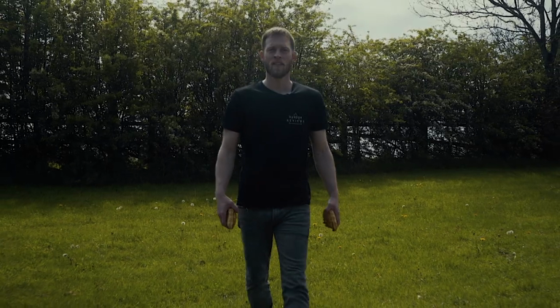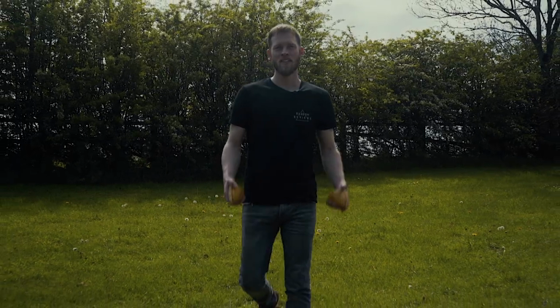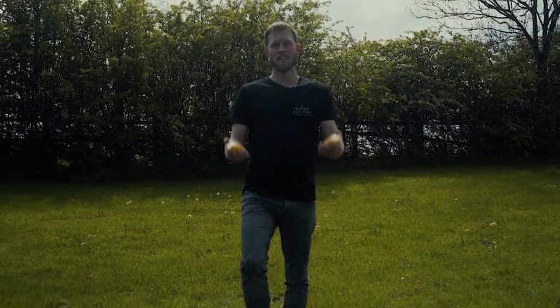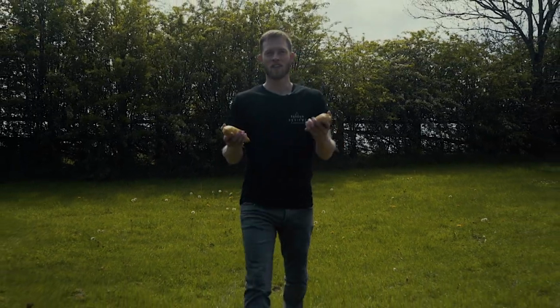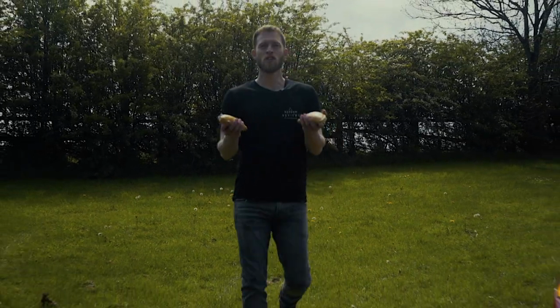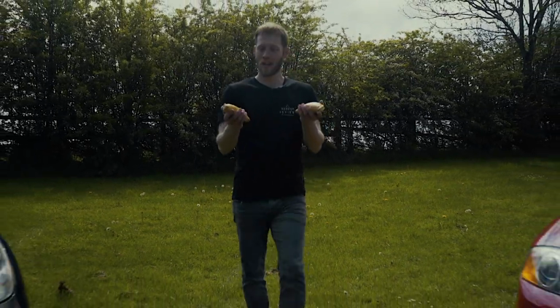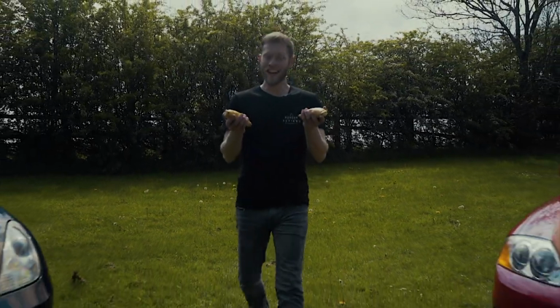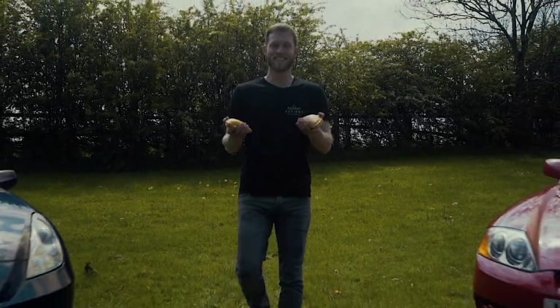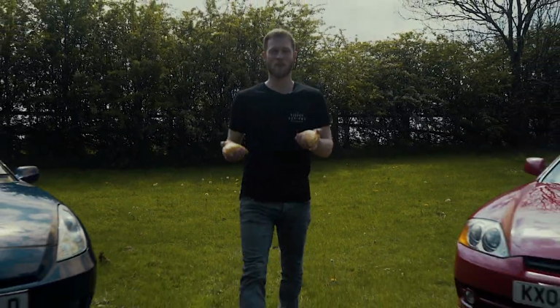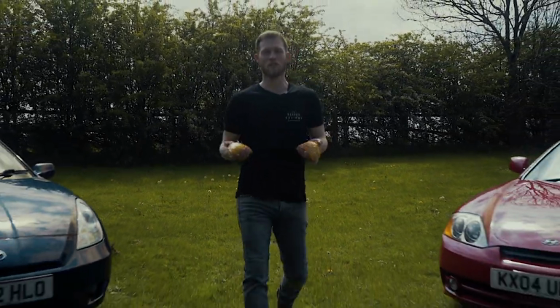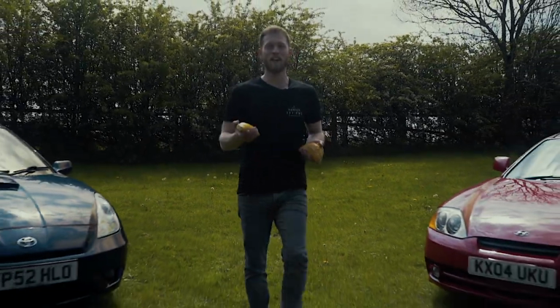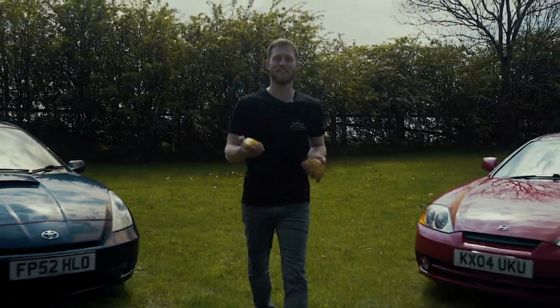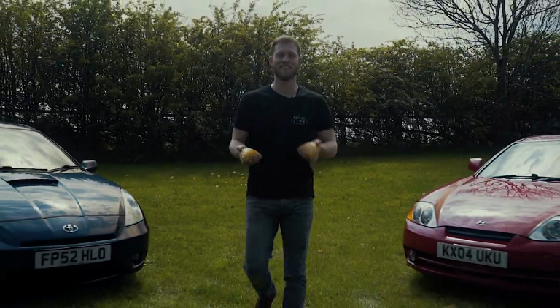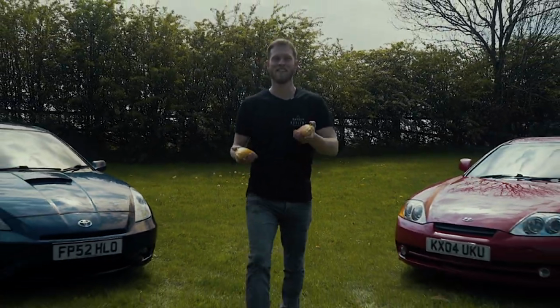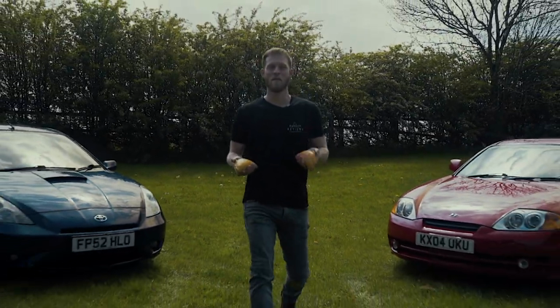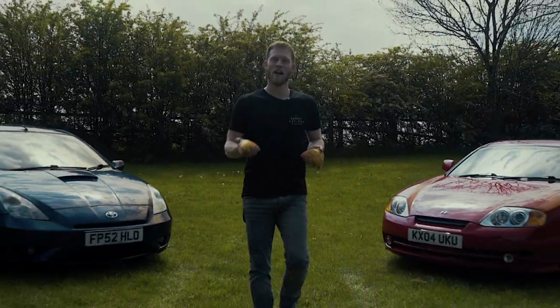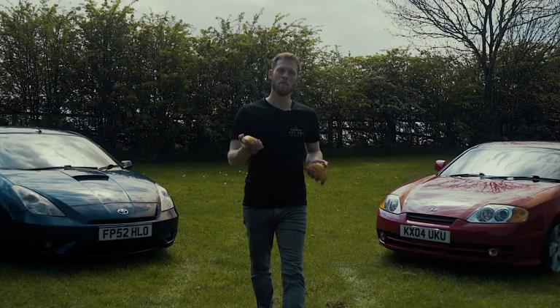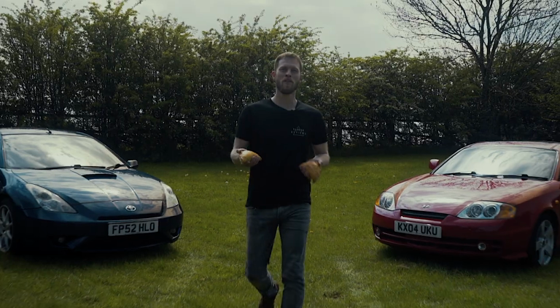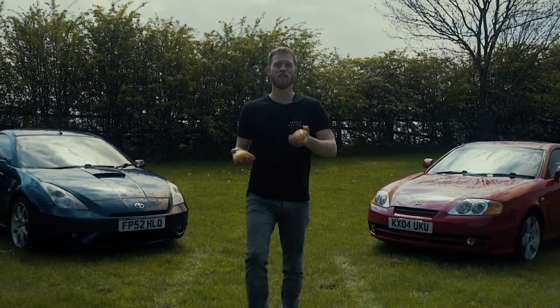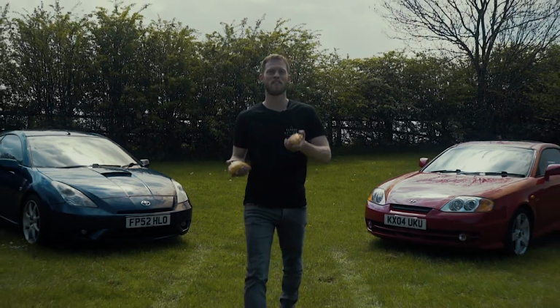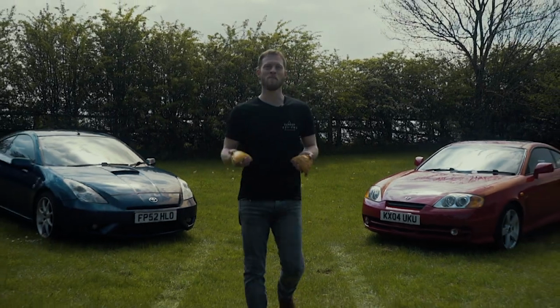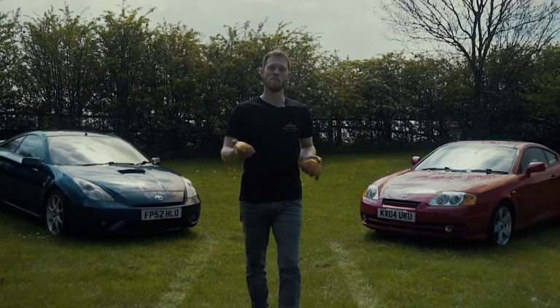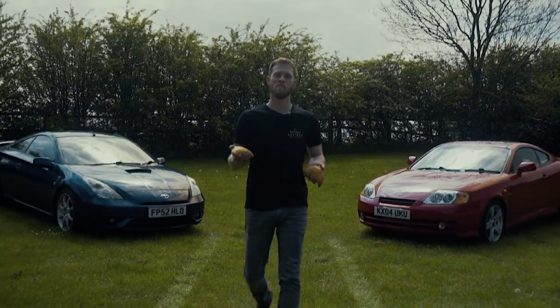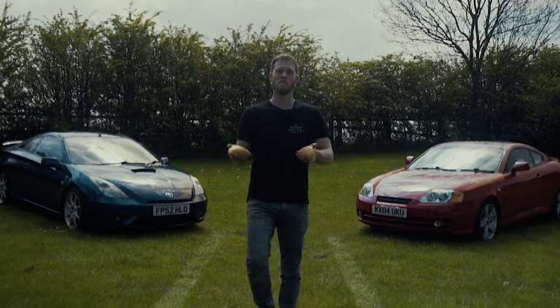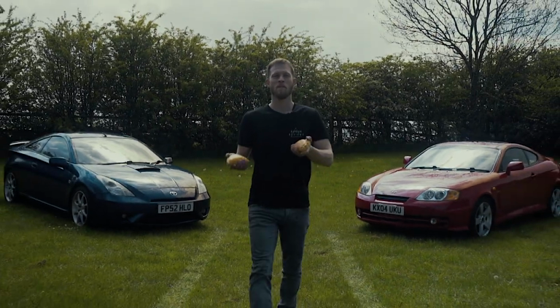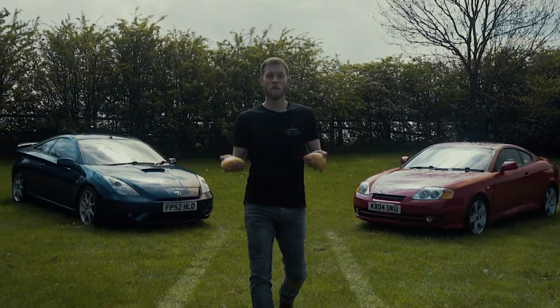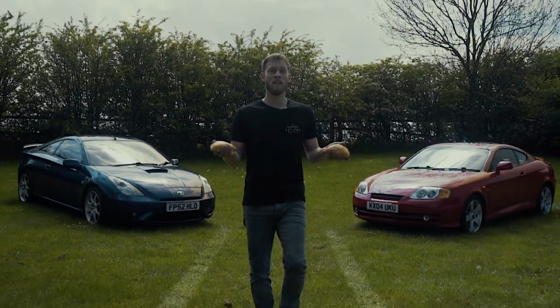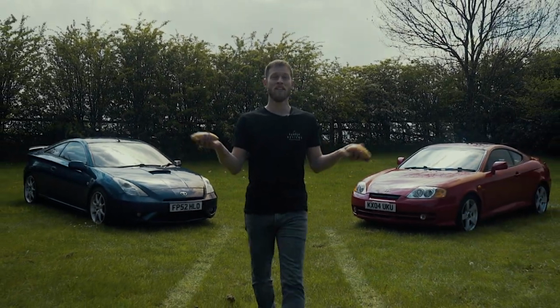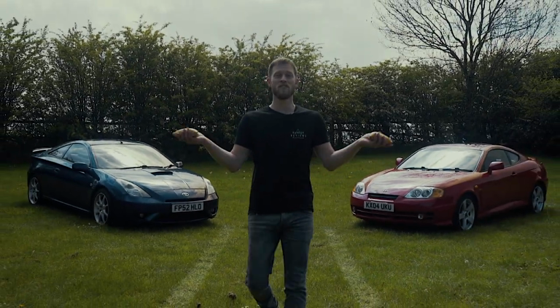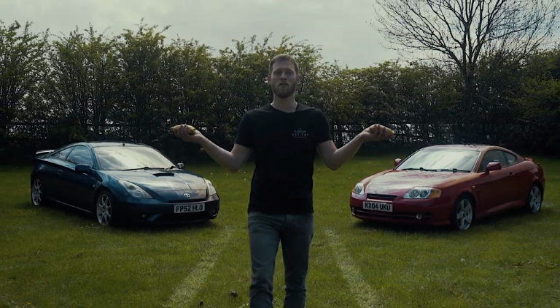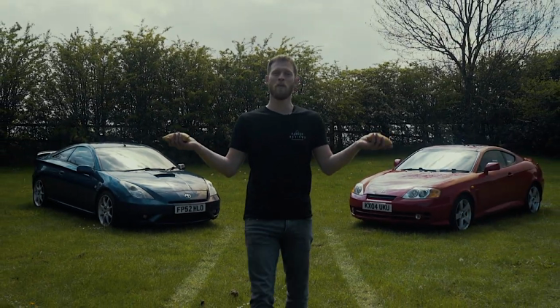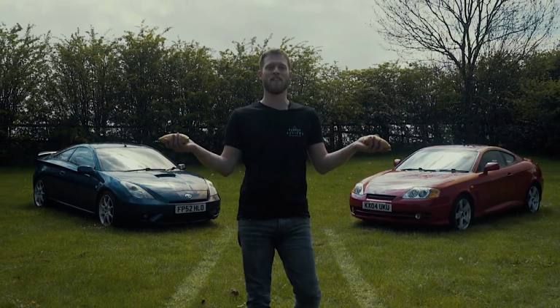These are two classic Cornish pasties and they look pretty much the same — a bit like these two coupes.